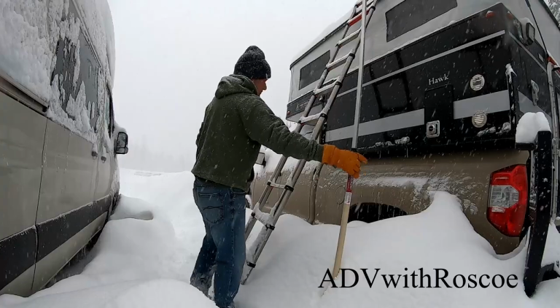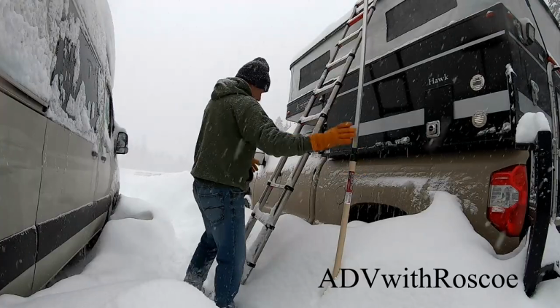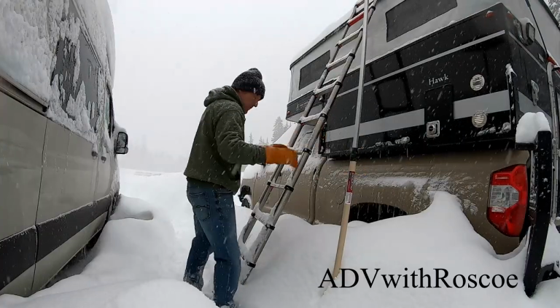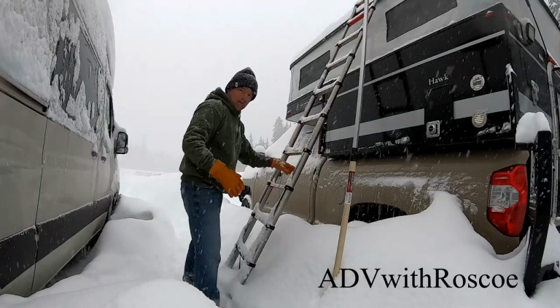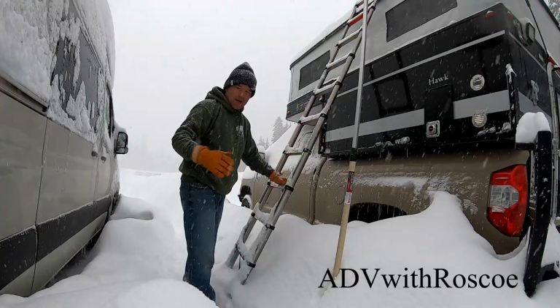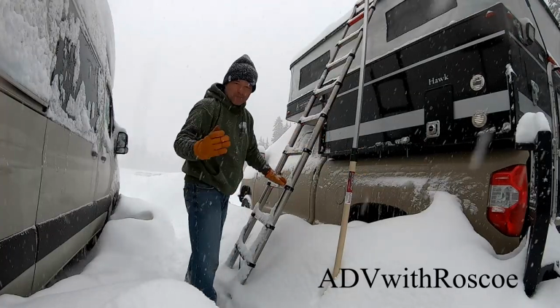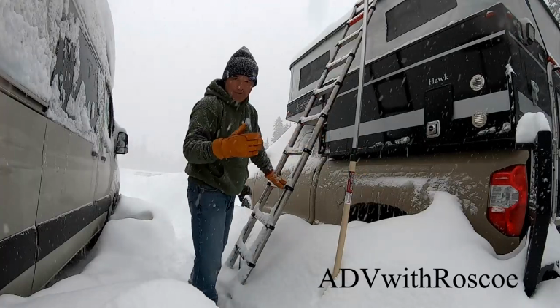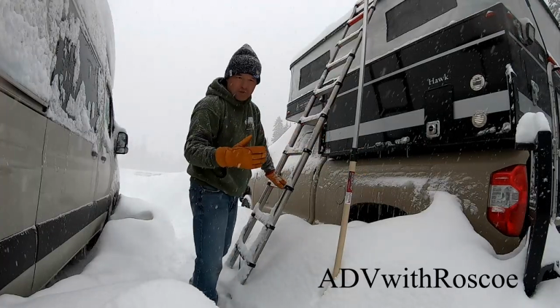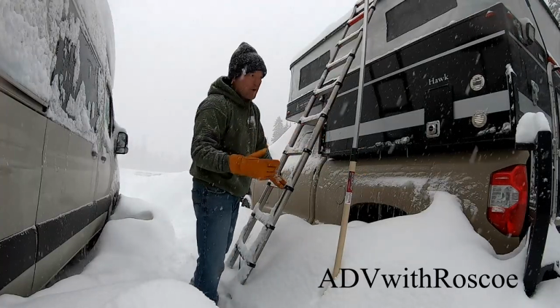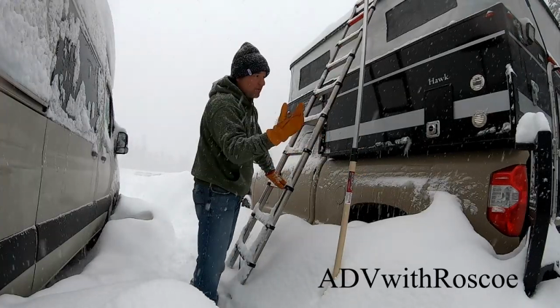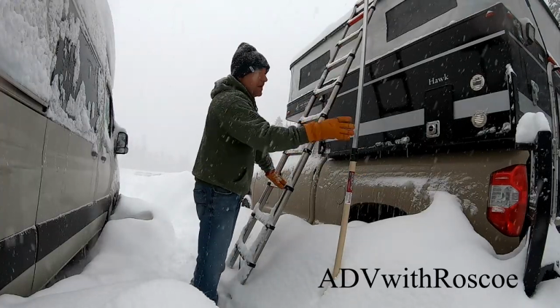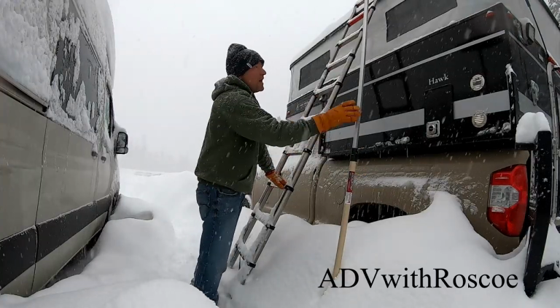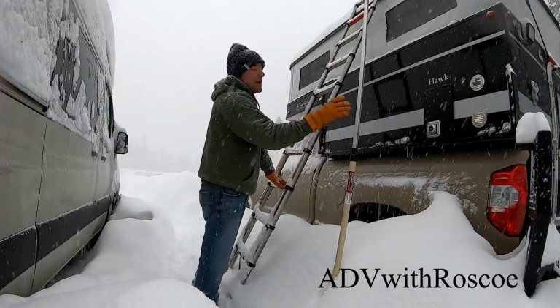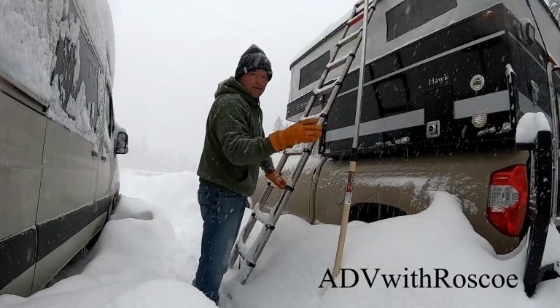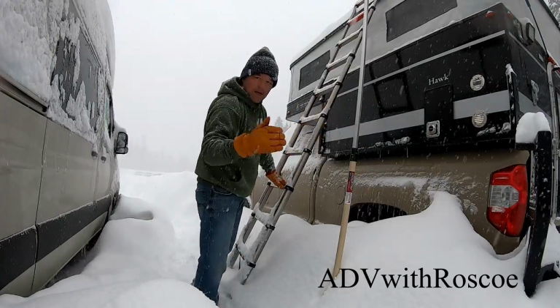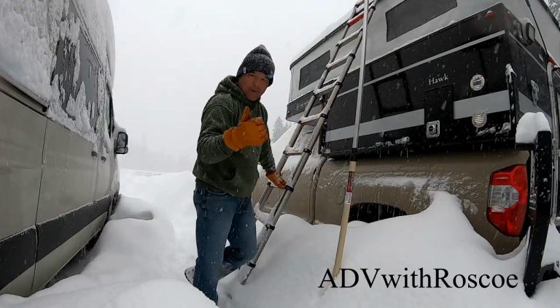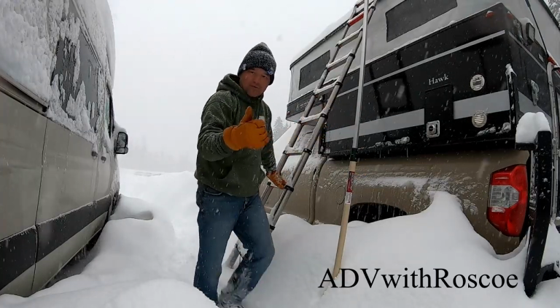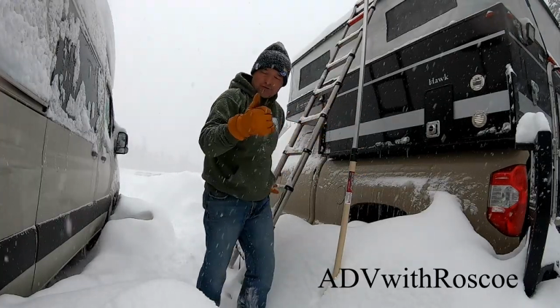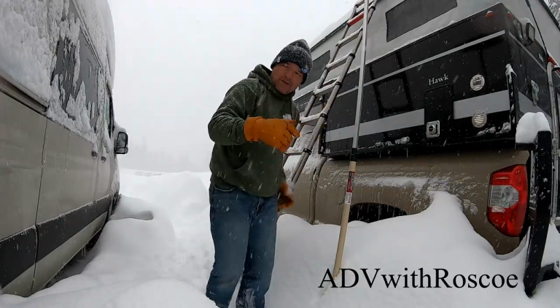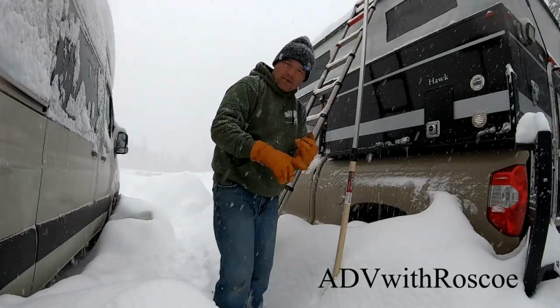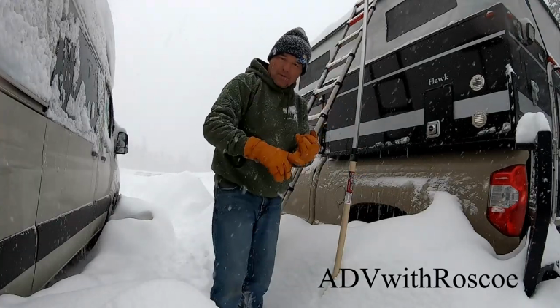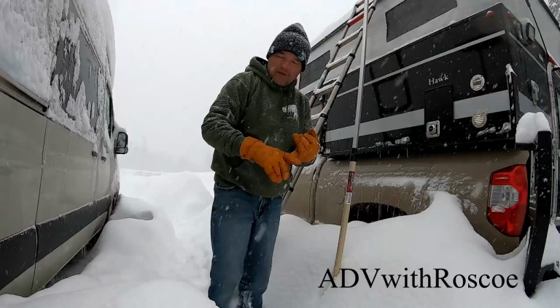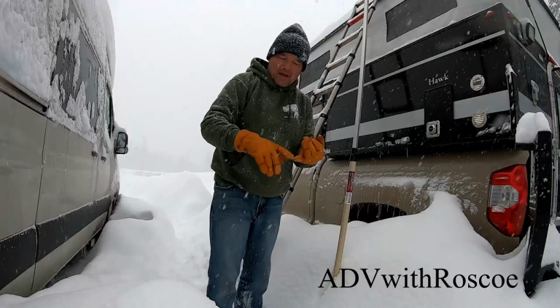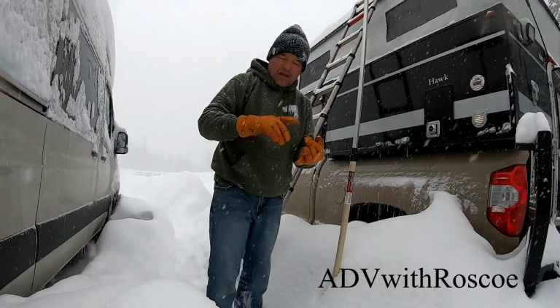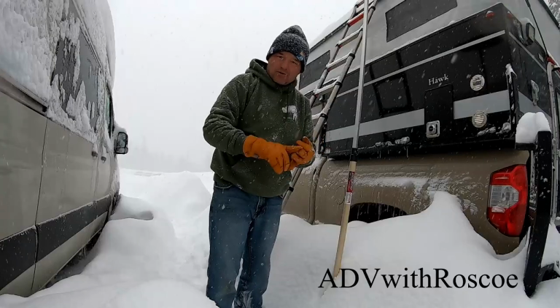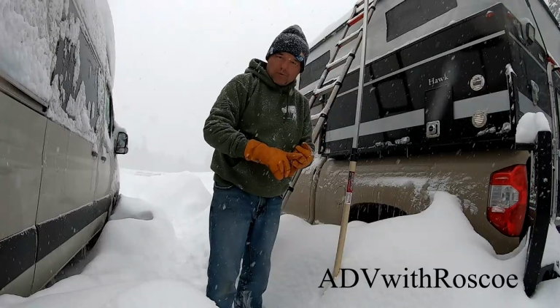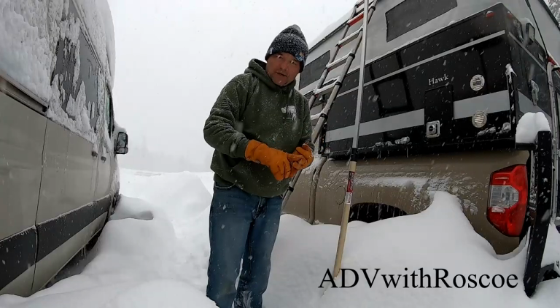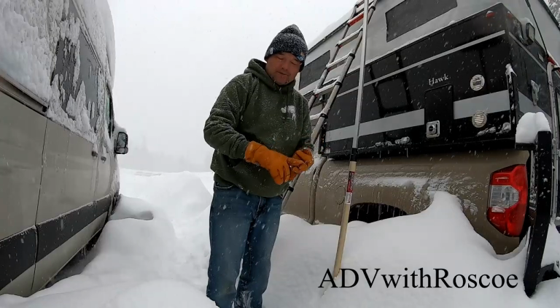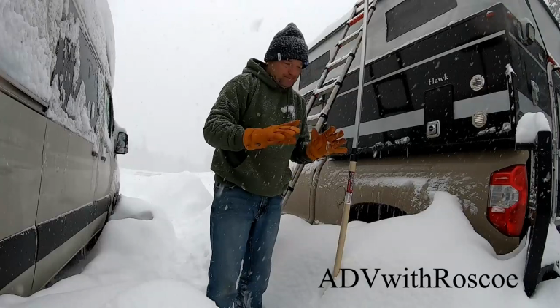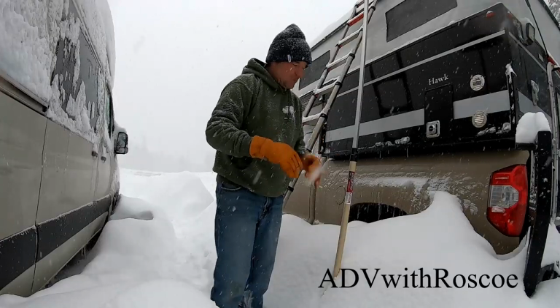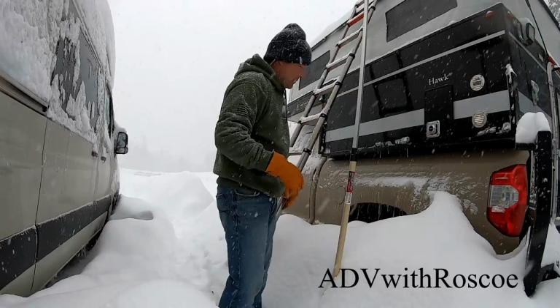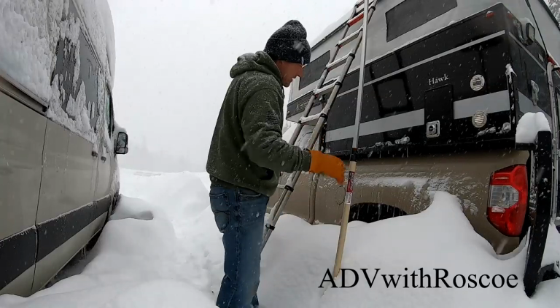Right up there and I just push the snow off. You've got to be mindful of your vent being open and your solar panels.